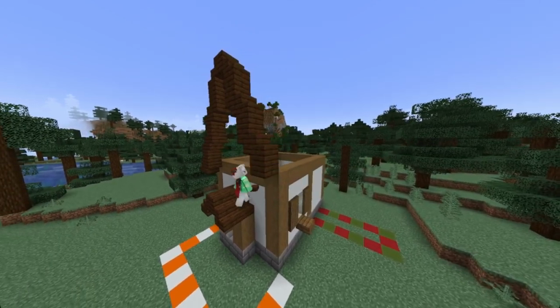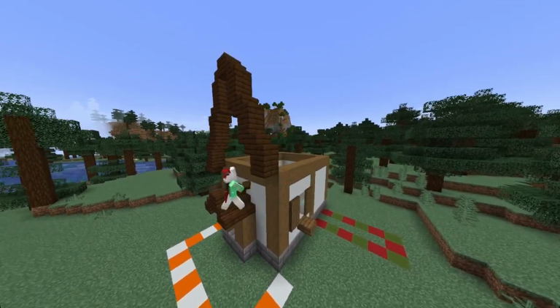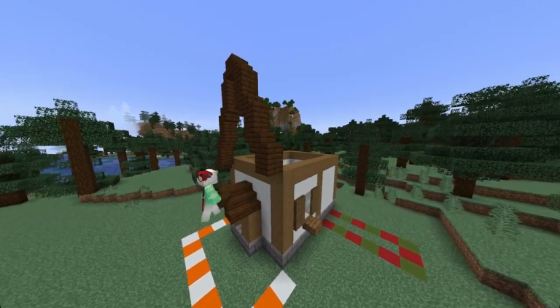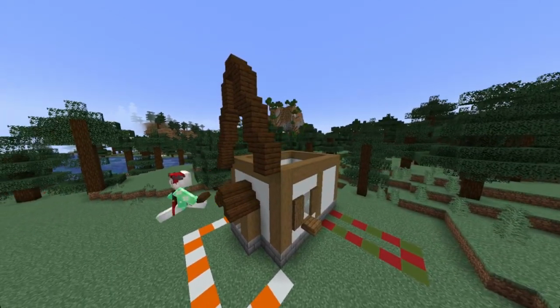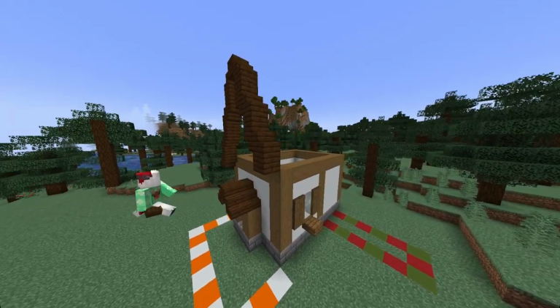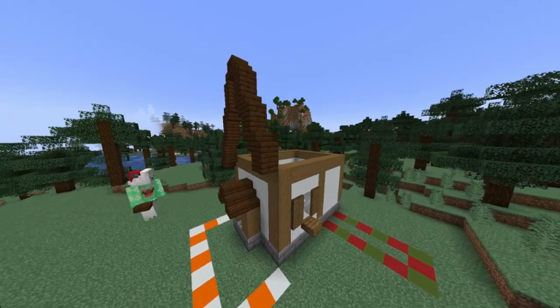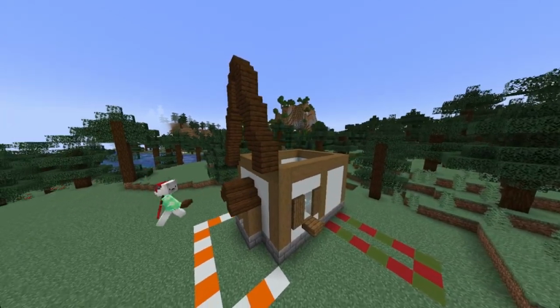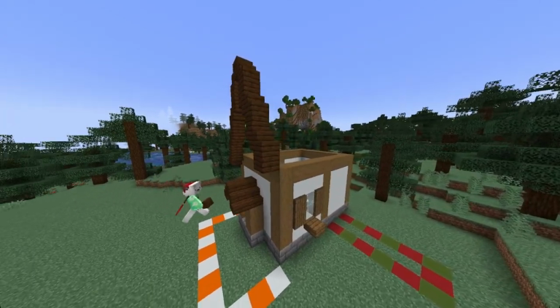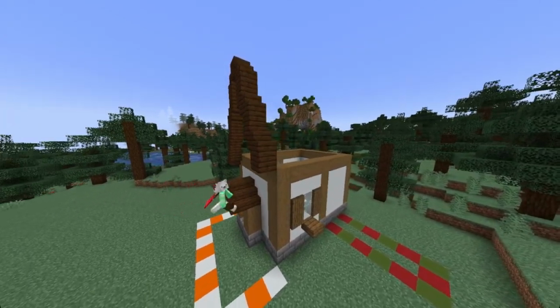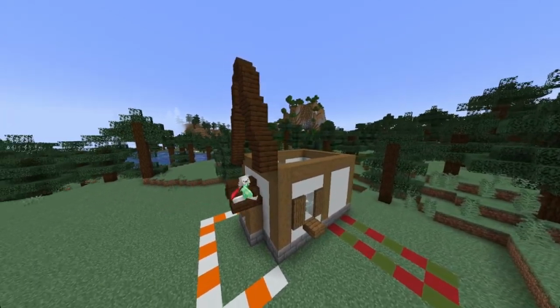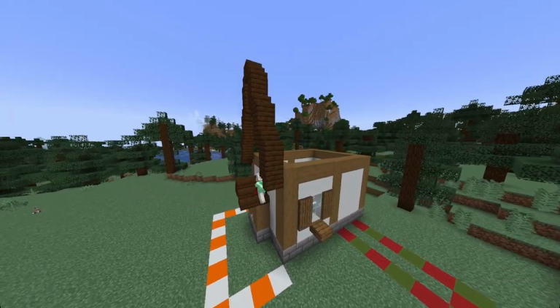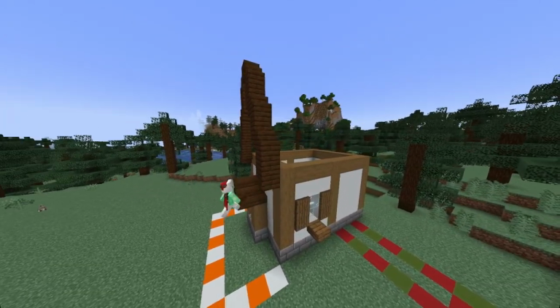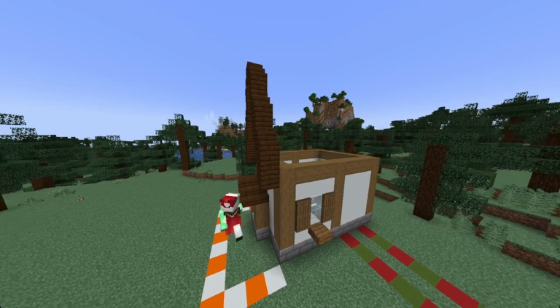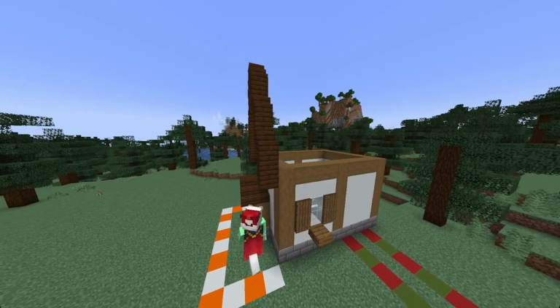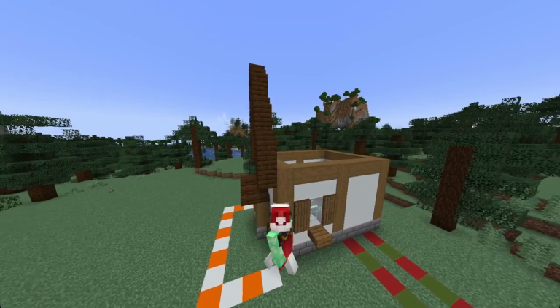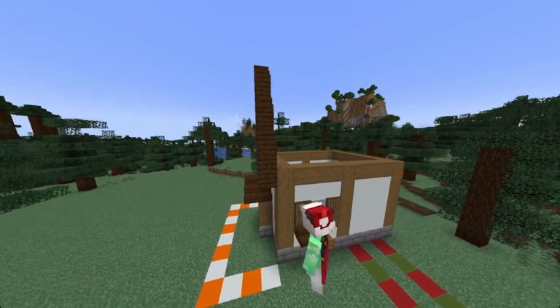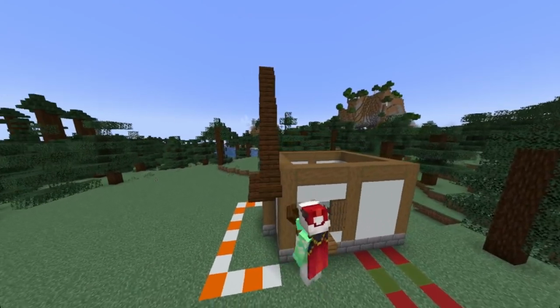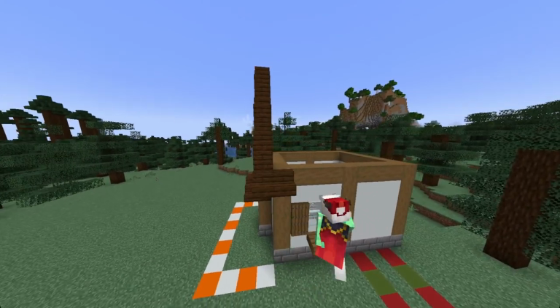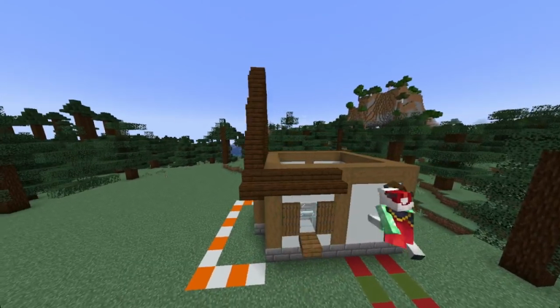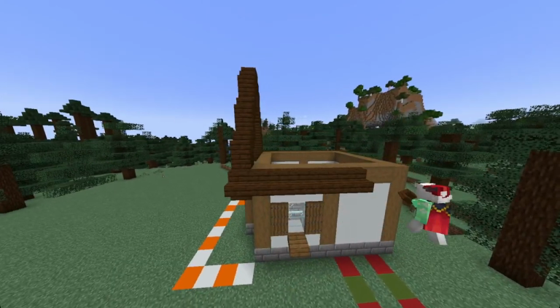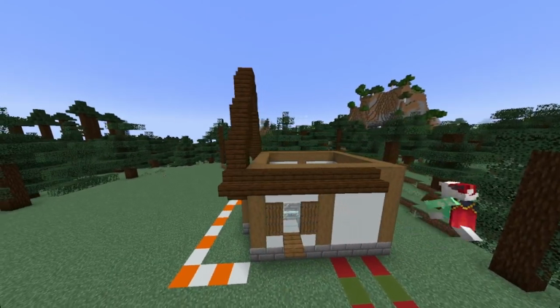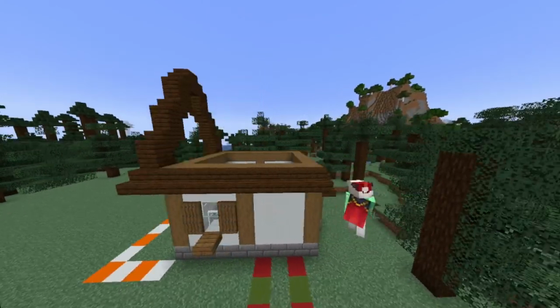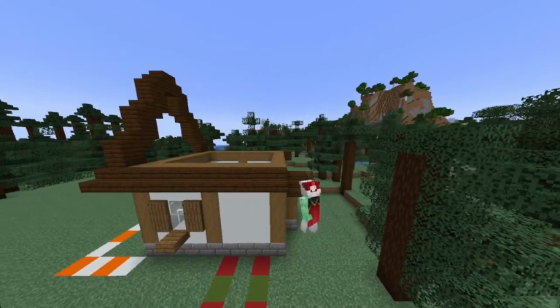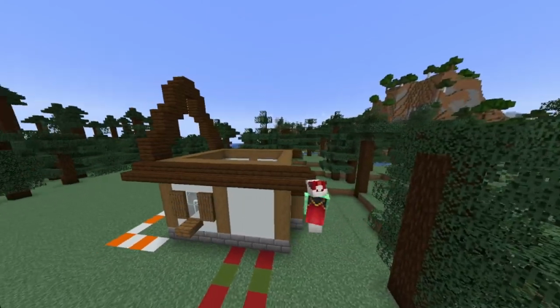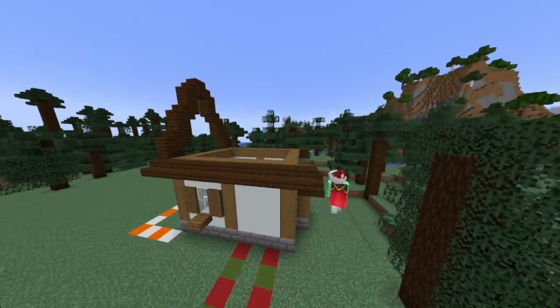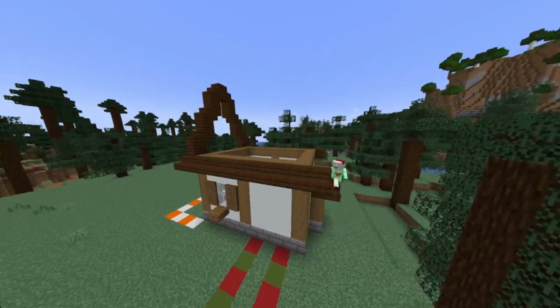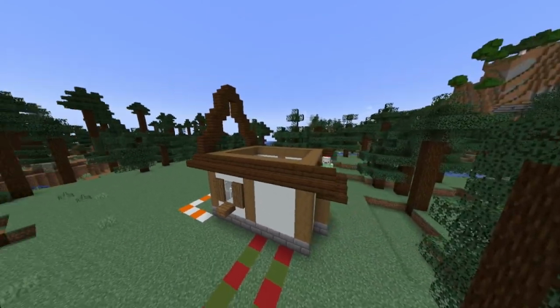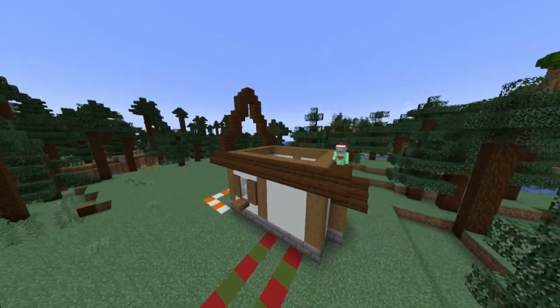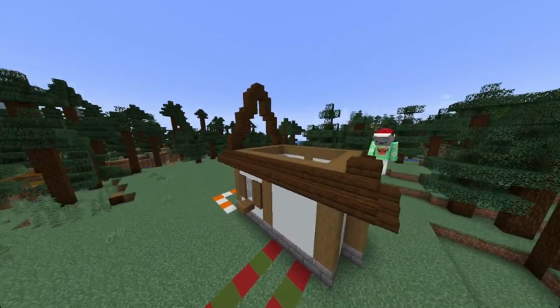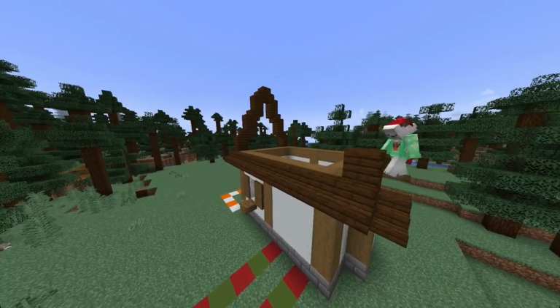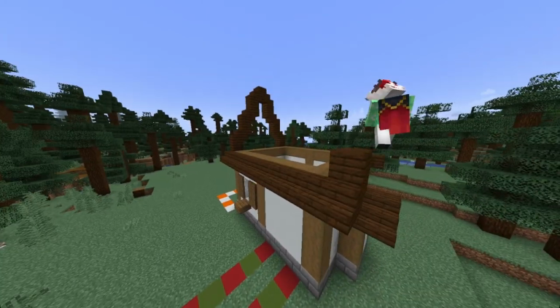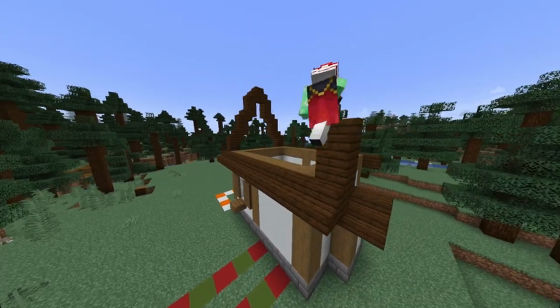Once you have an arch that looks something like this, we can take our dark oak stairs and replicate that onto the other side.